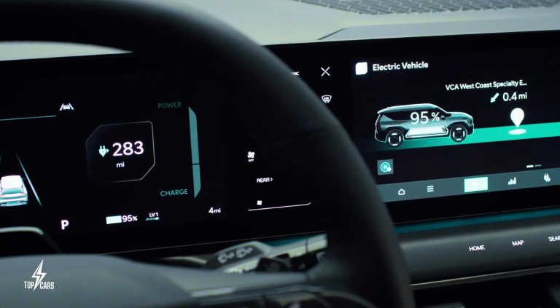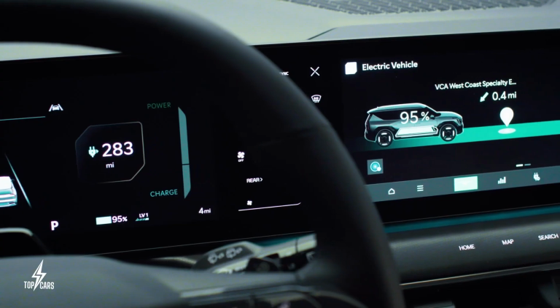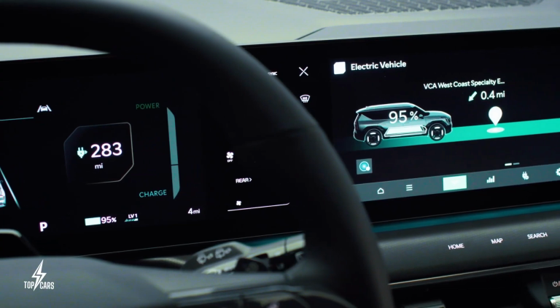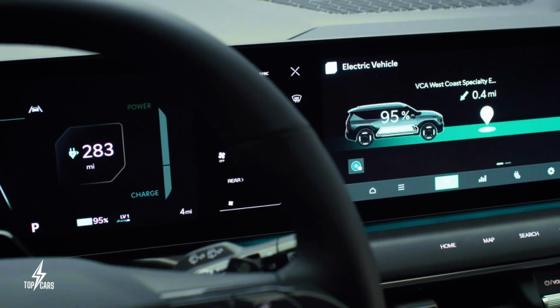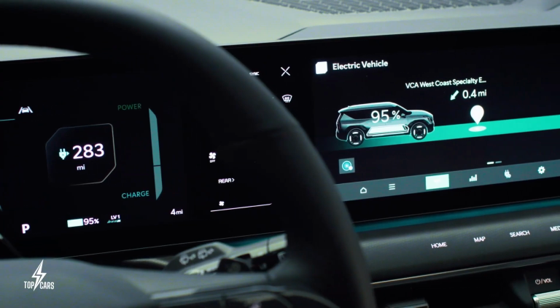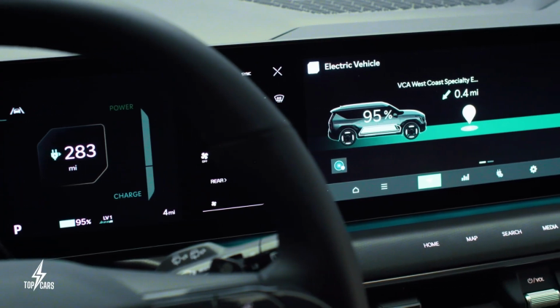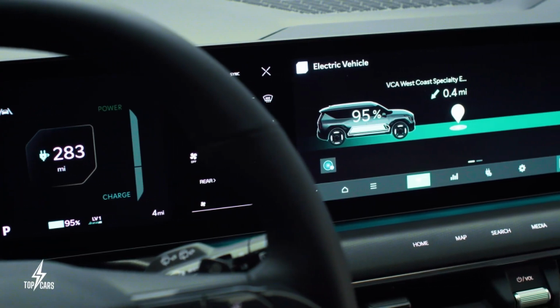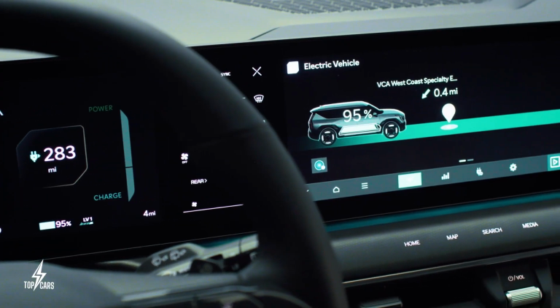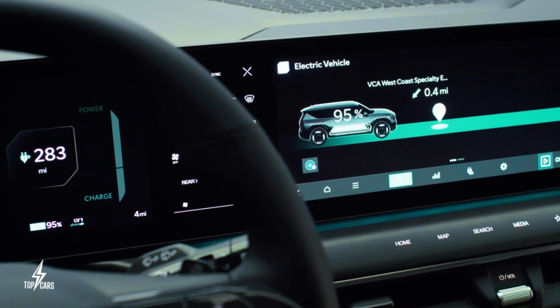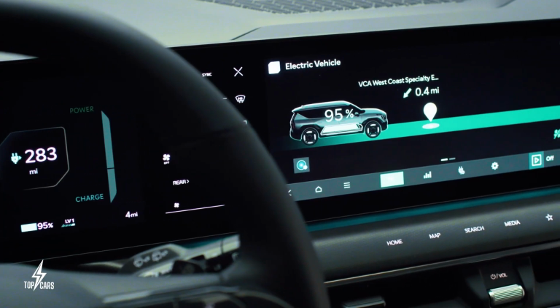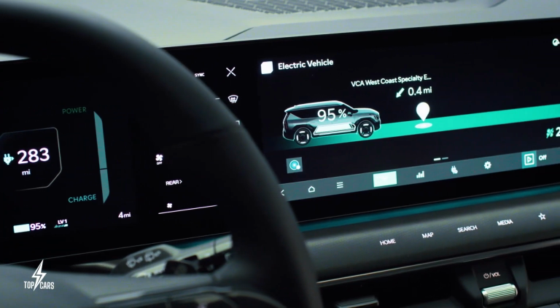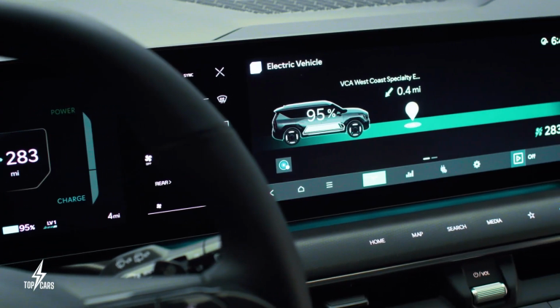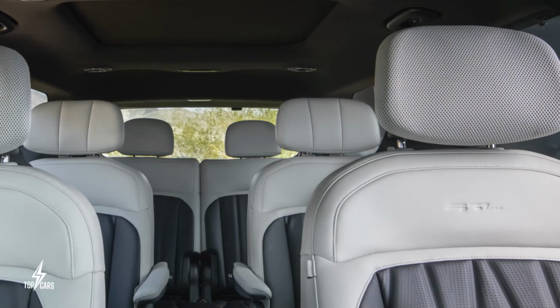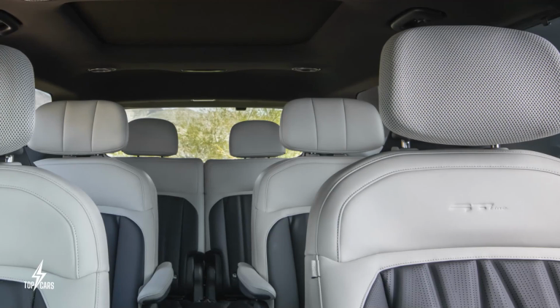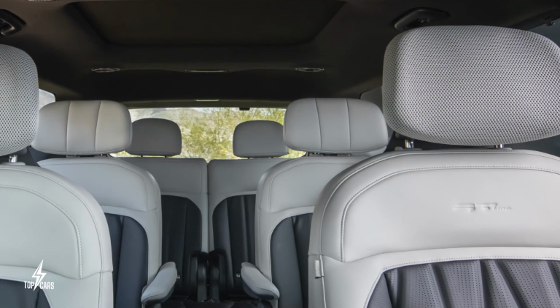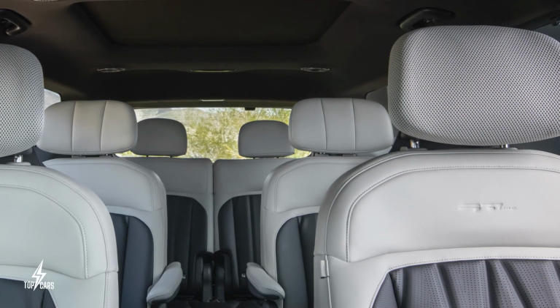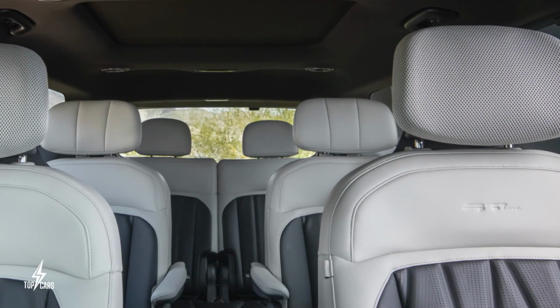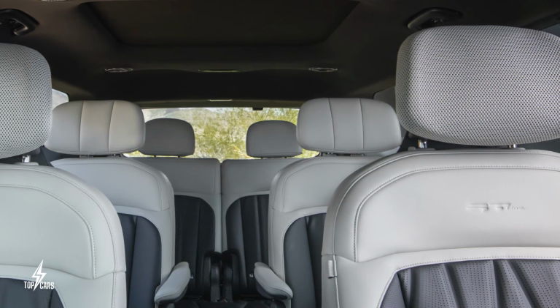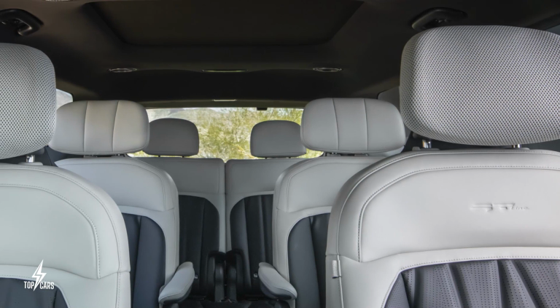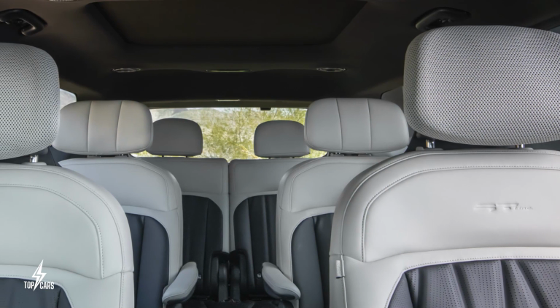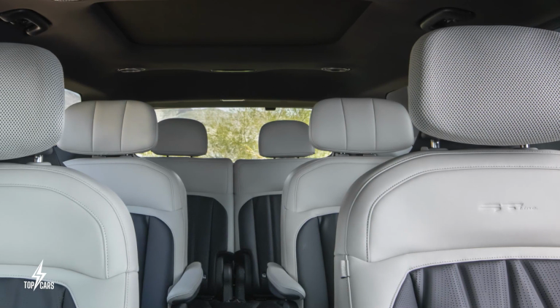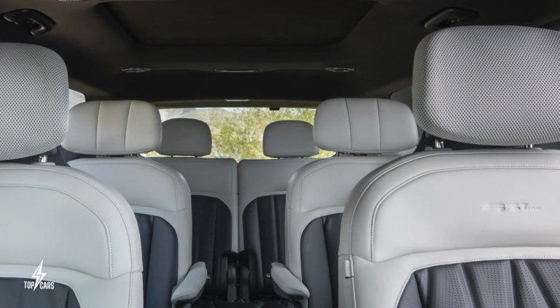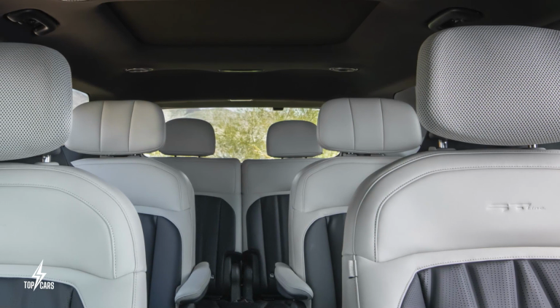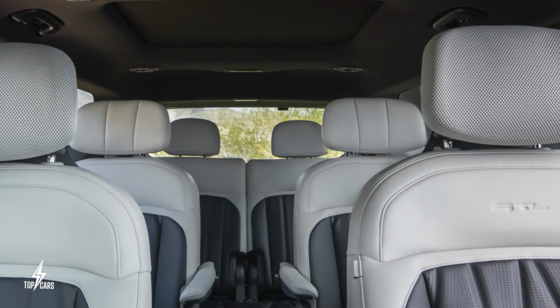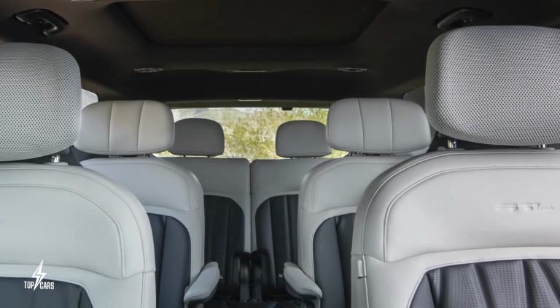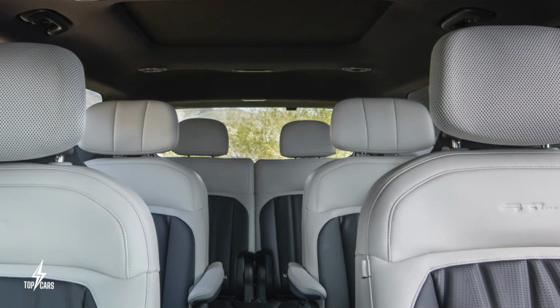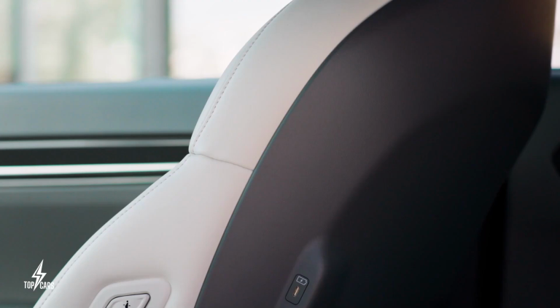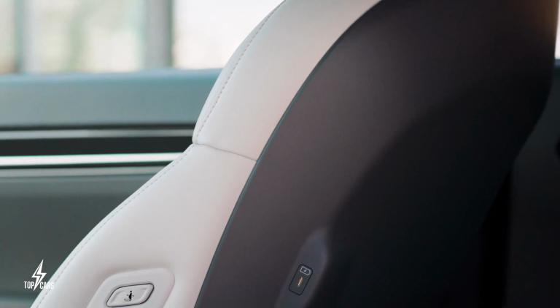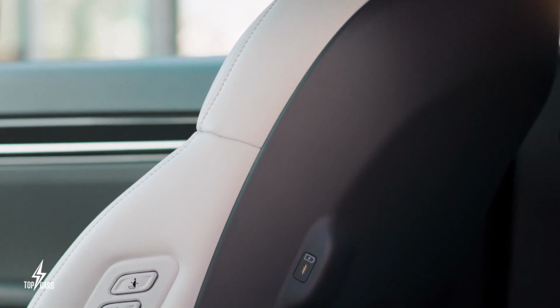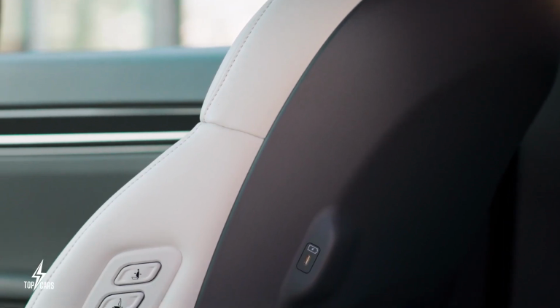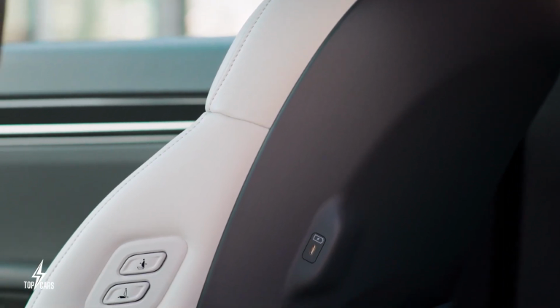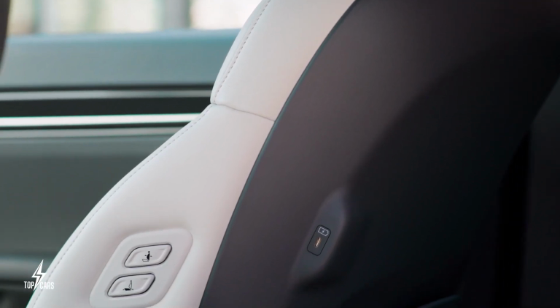Depending on how the interior is set up, it will most likely have seats for six or seven people as a three-row SUV.